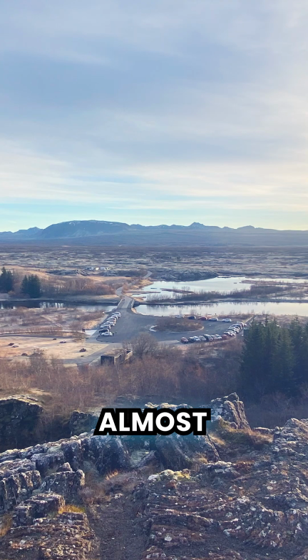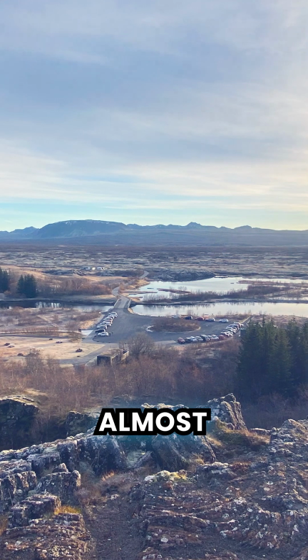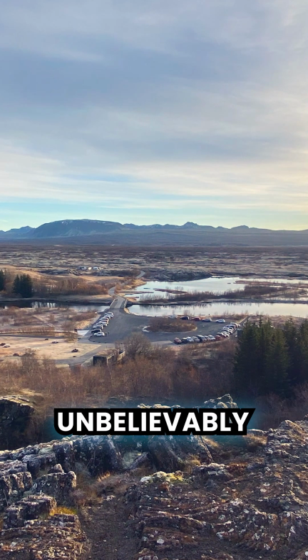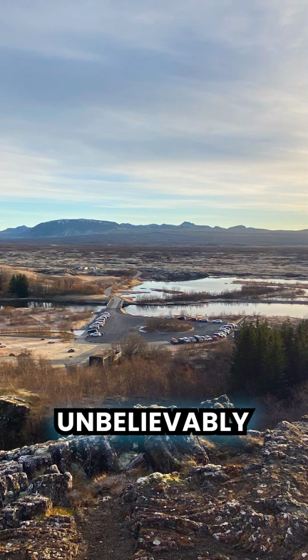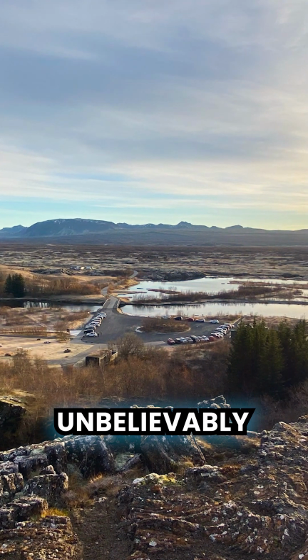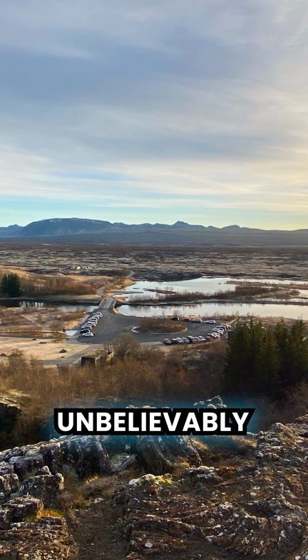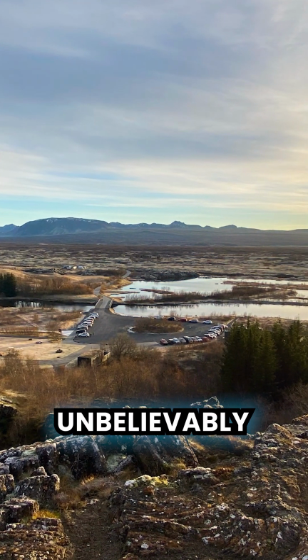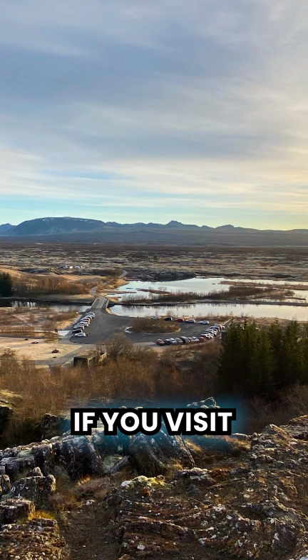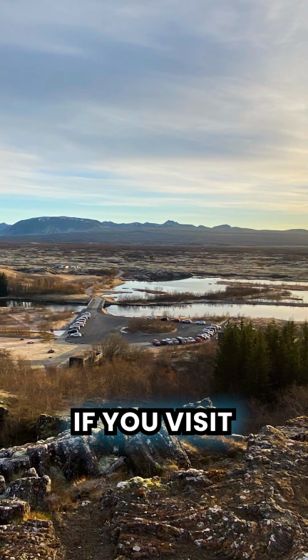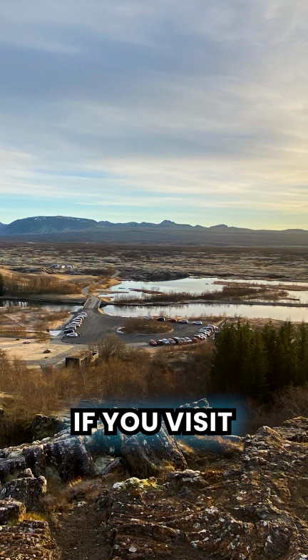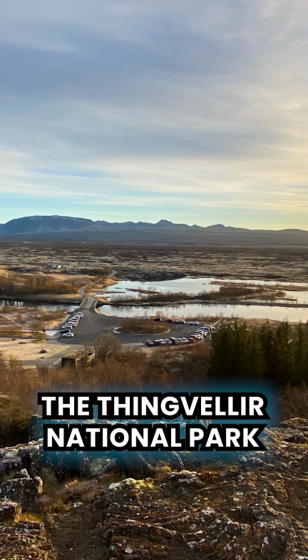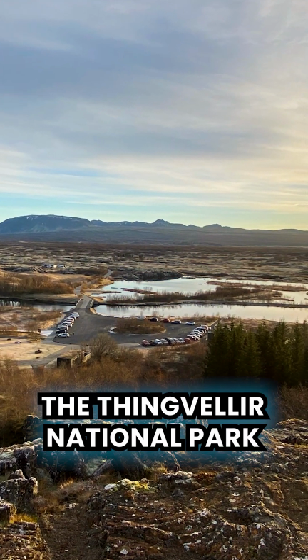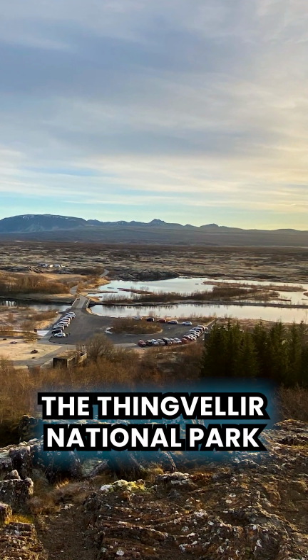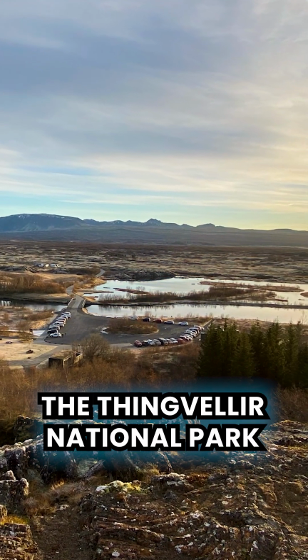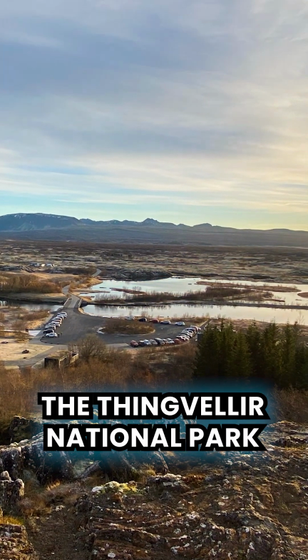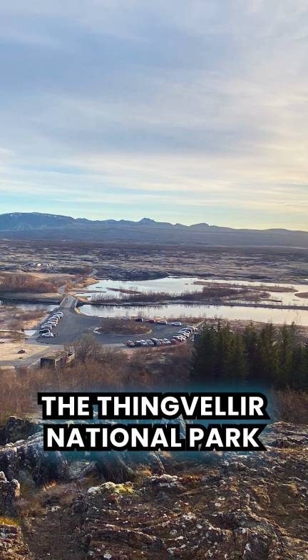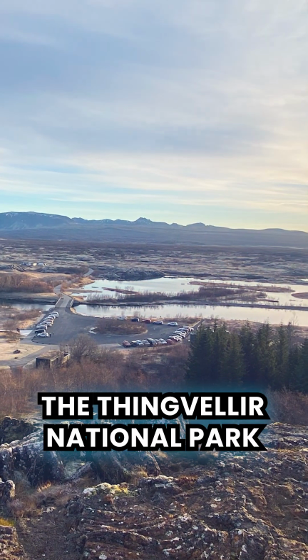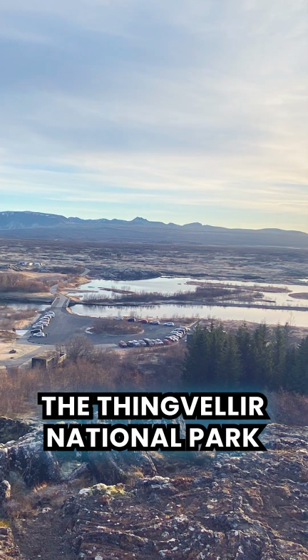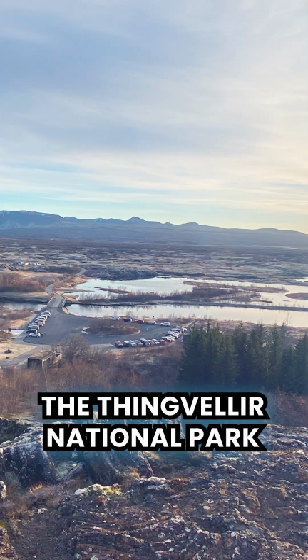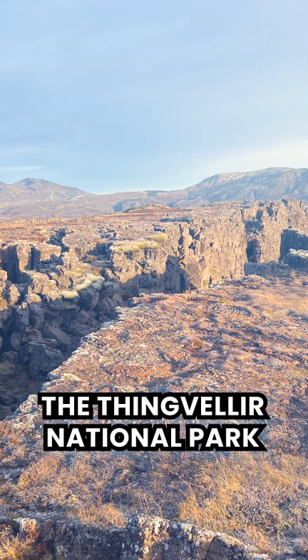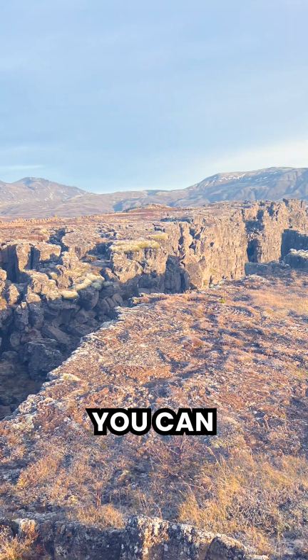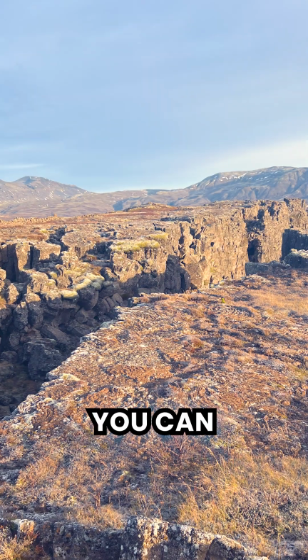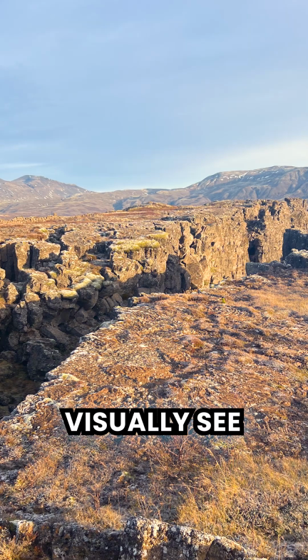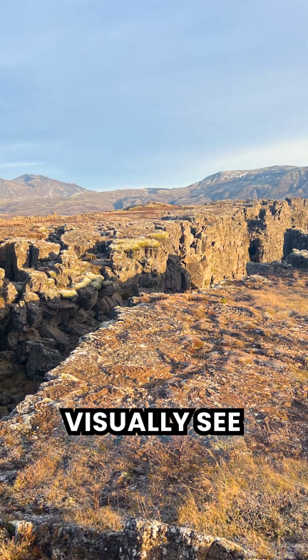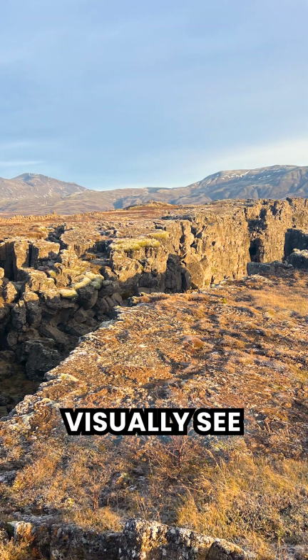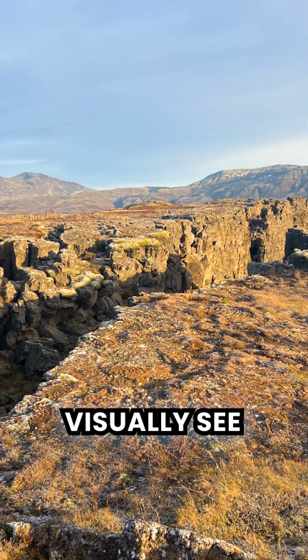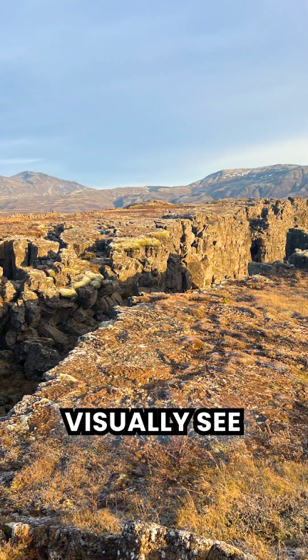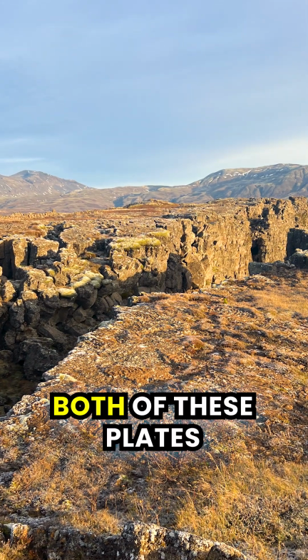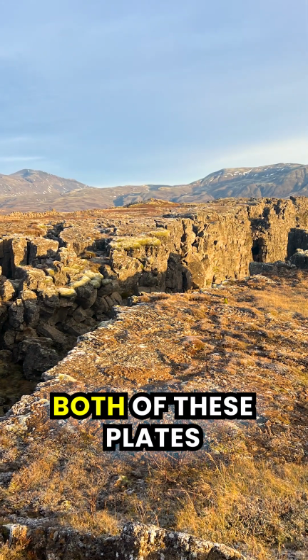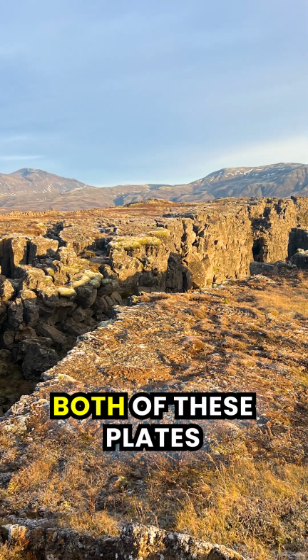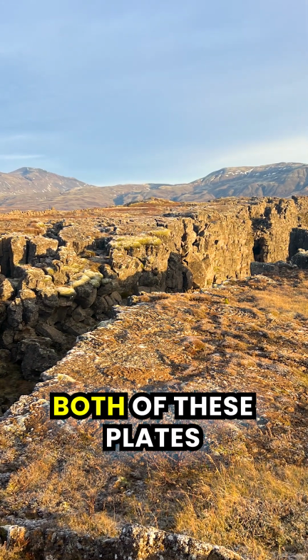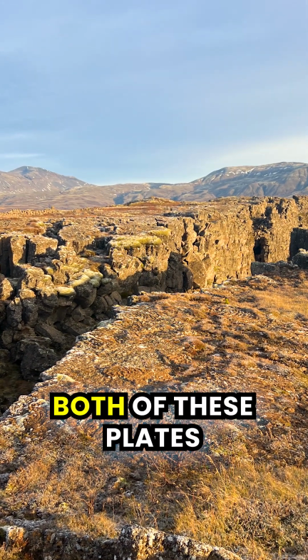Almost unbelievably, if you visit Þingvellir National Park, you can visually see both of these plates.